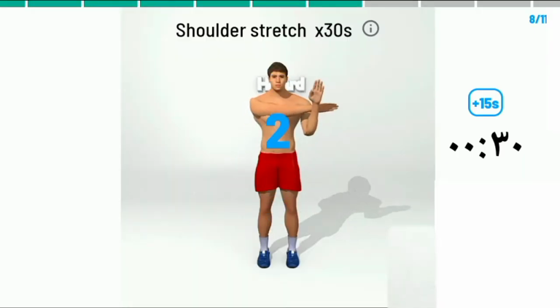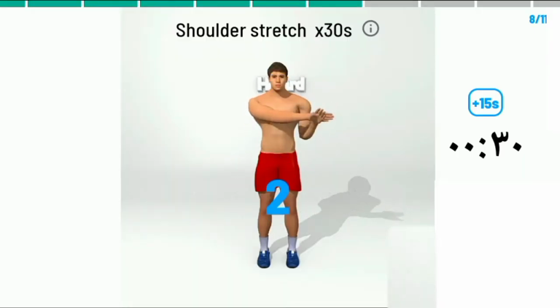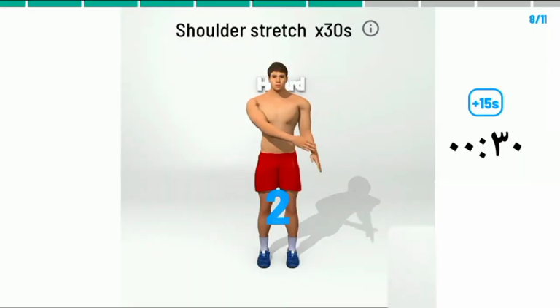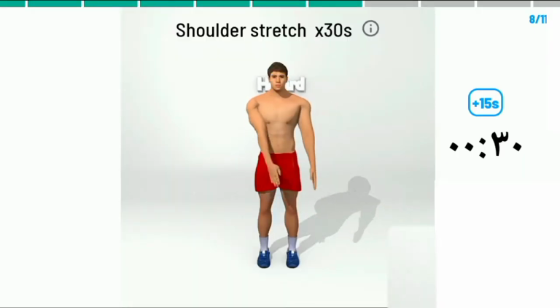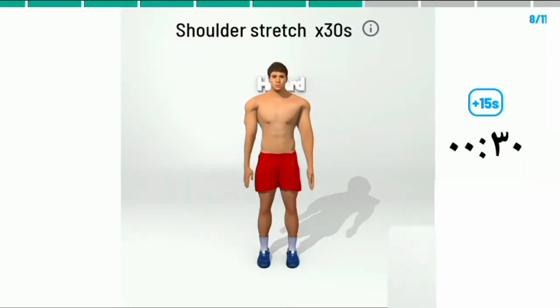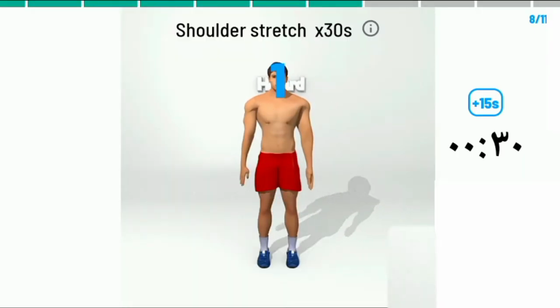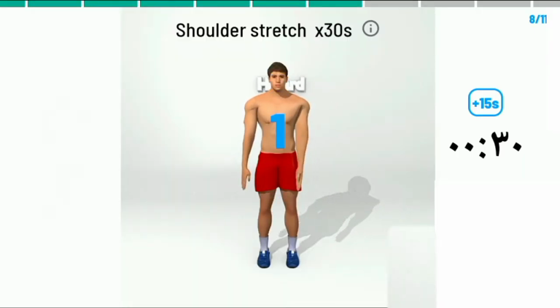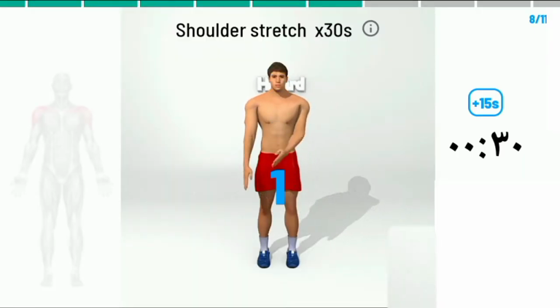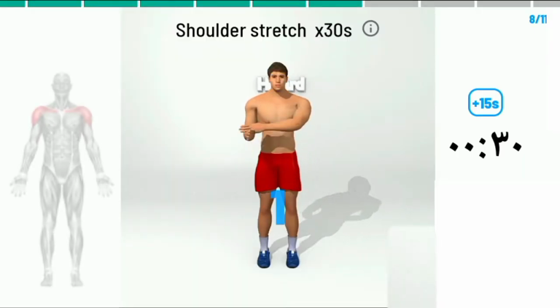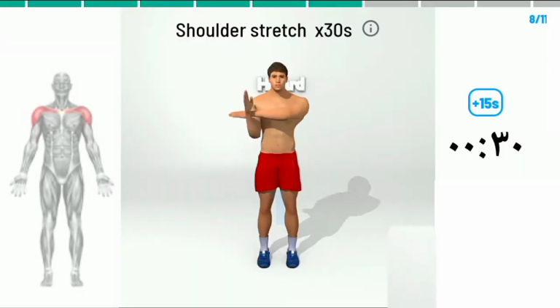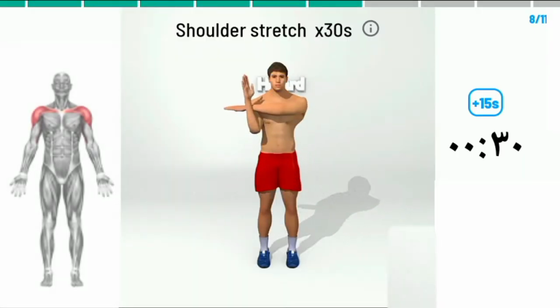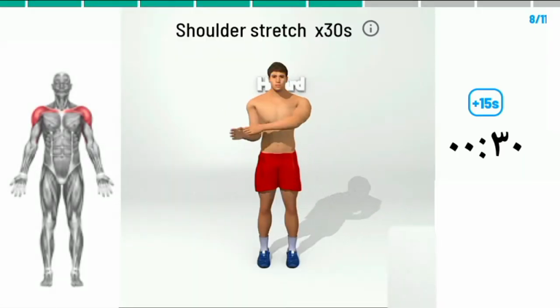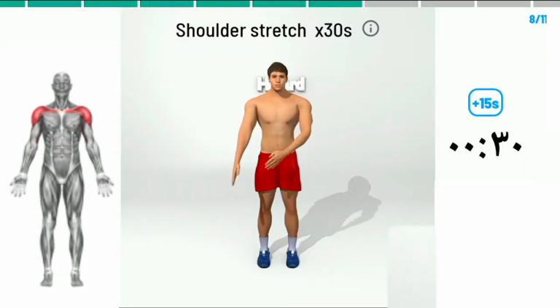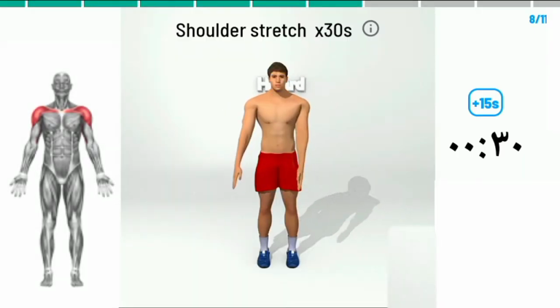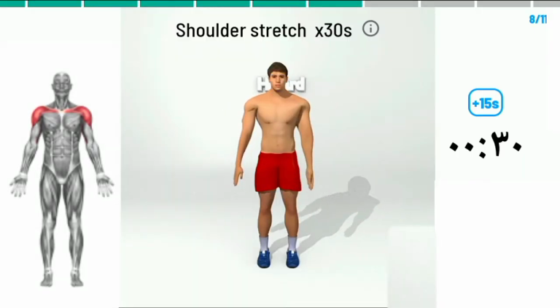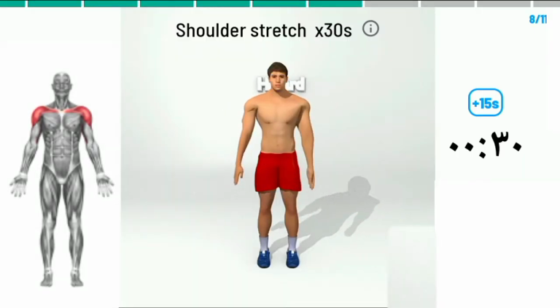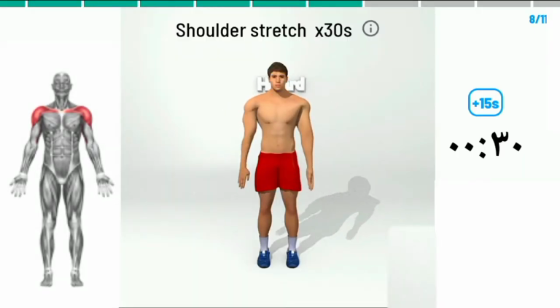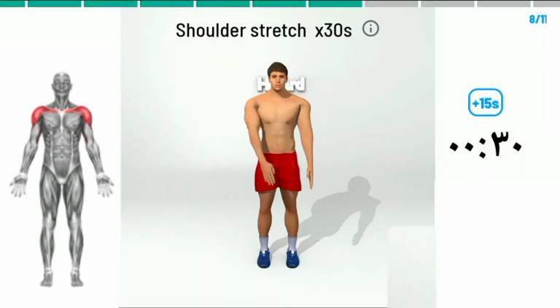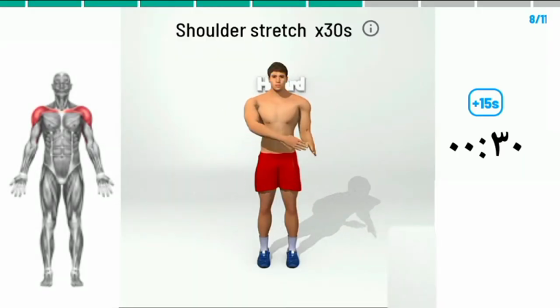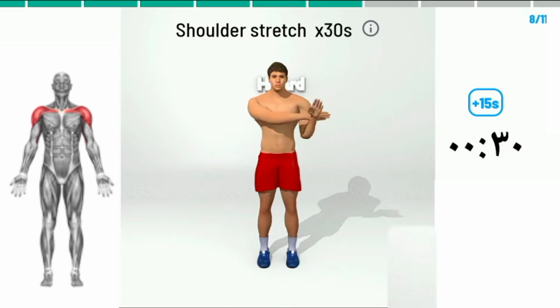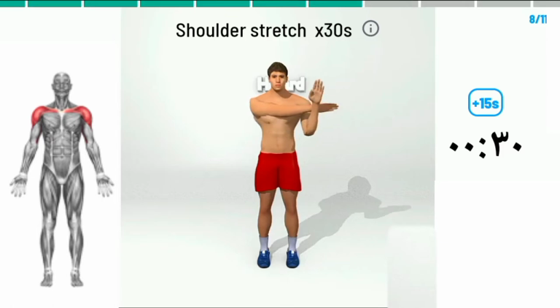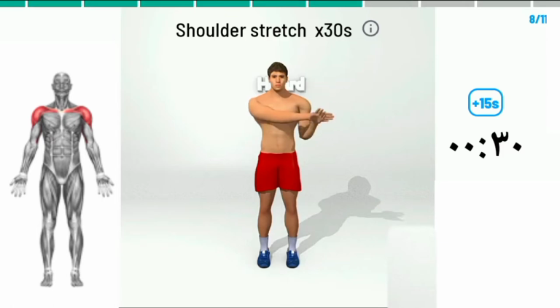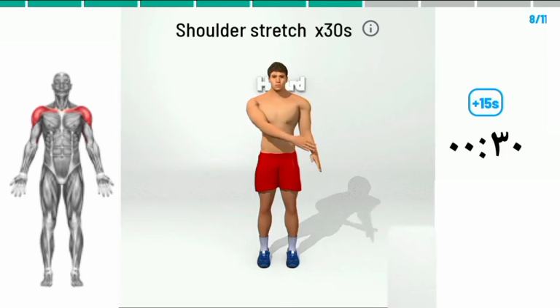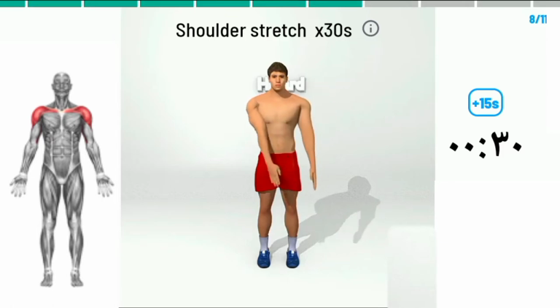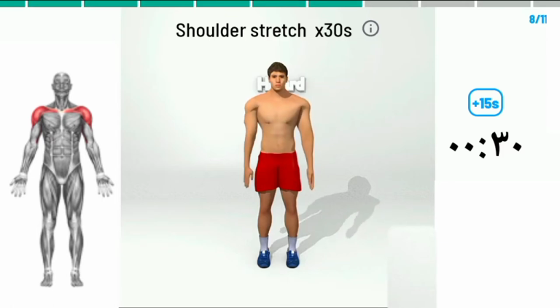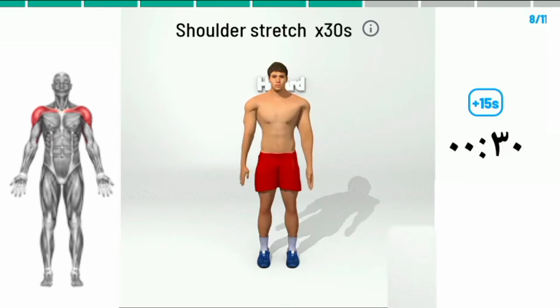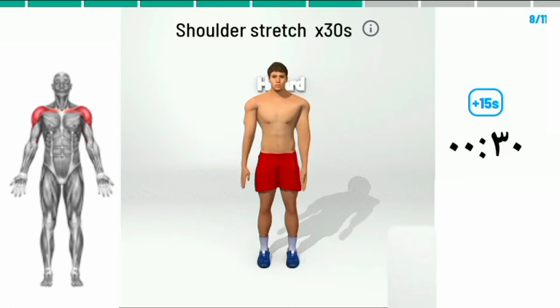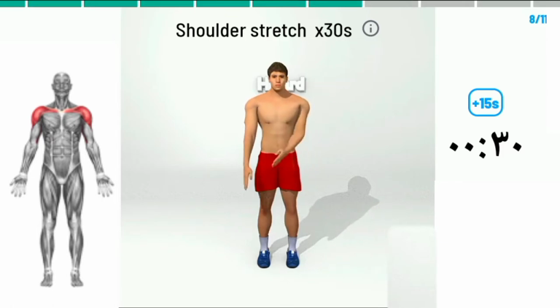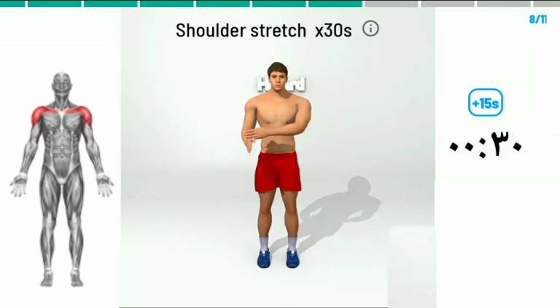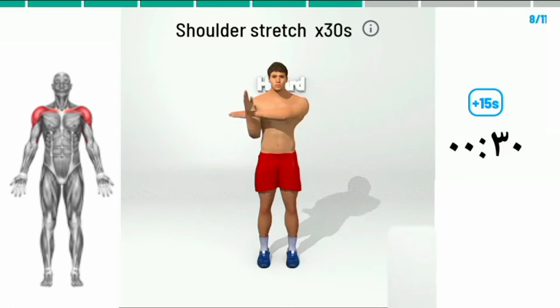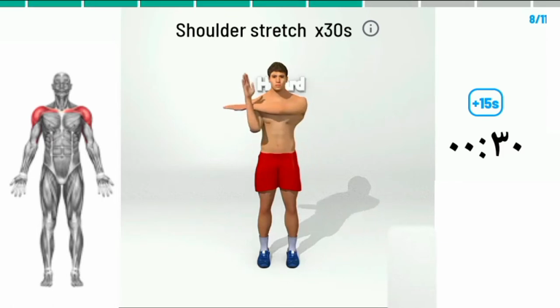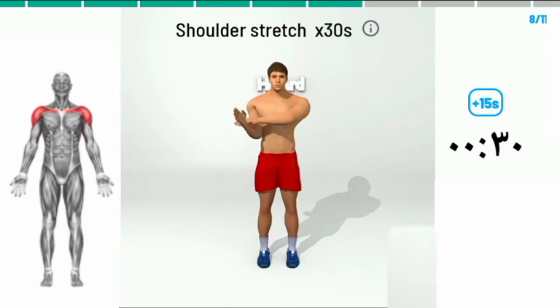2, 1, begin. Shoulder stretch in seconds.